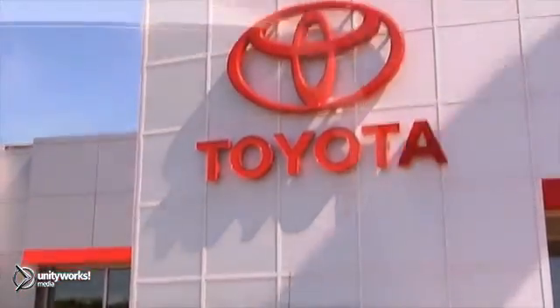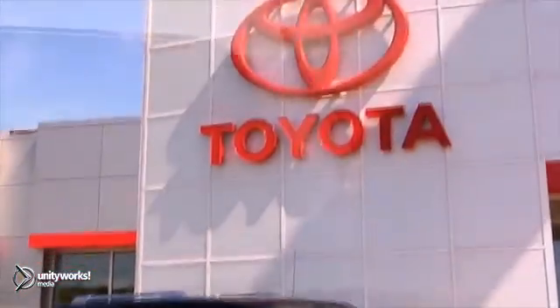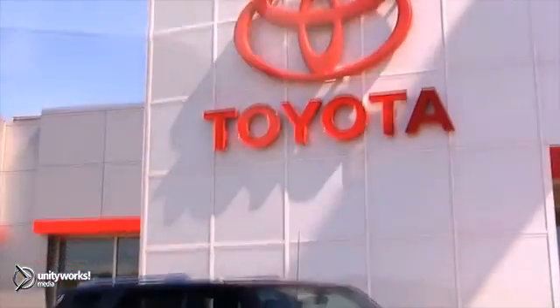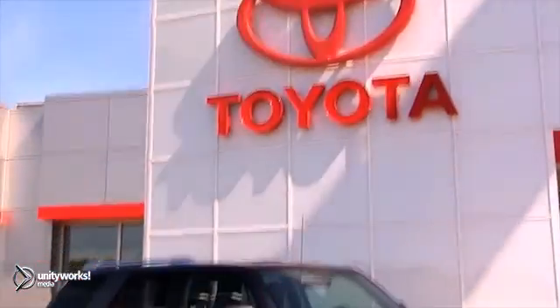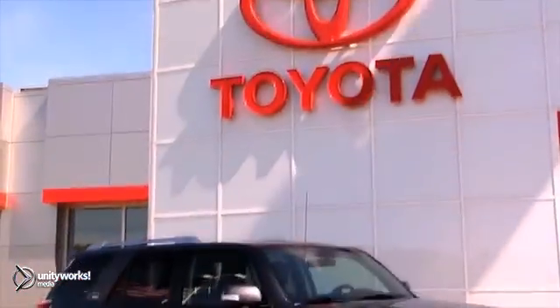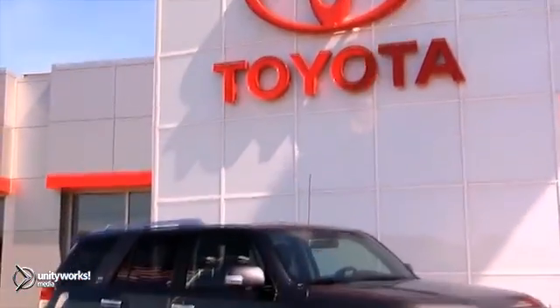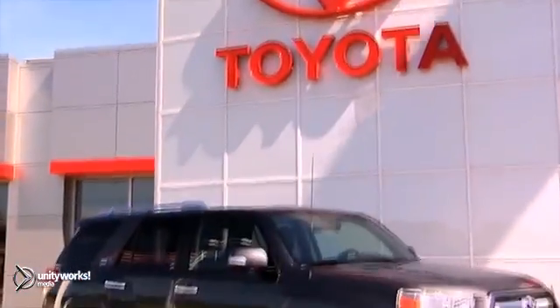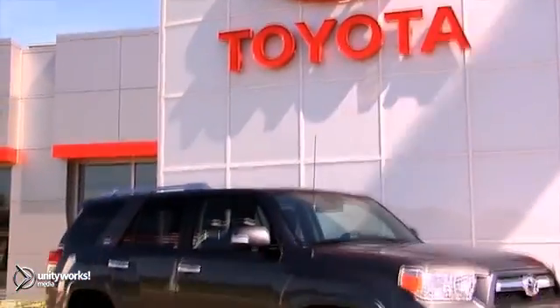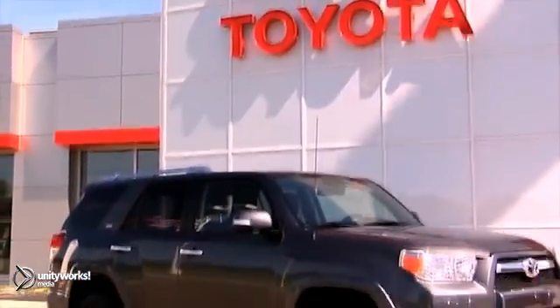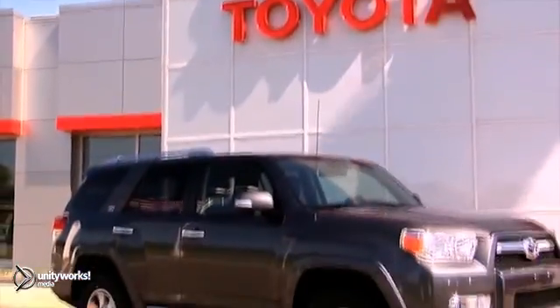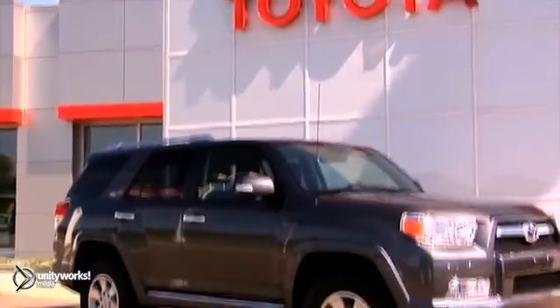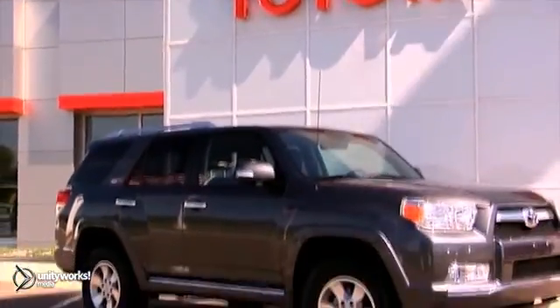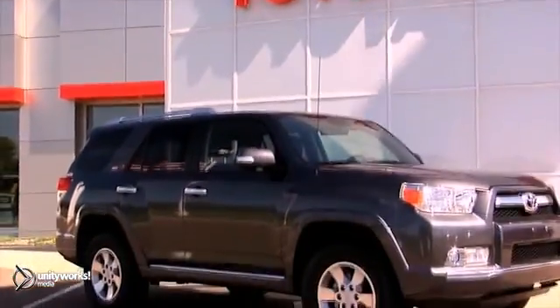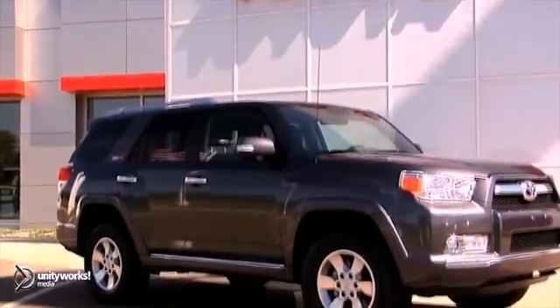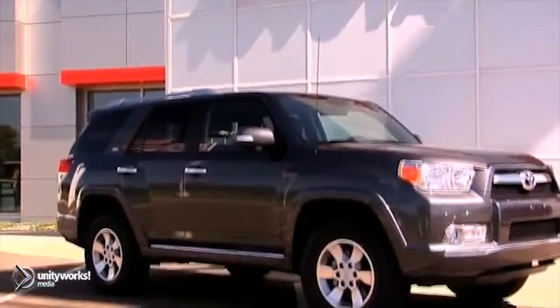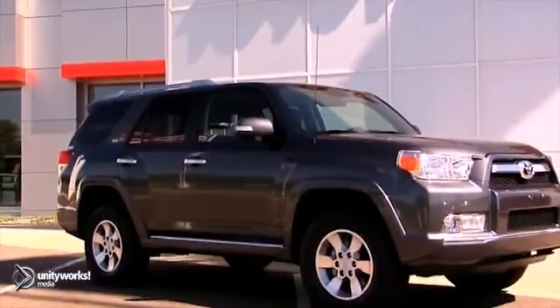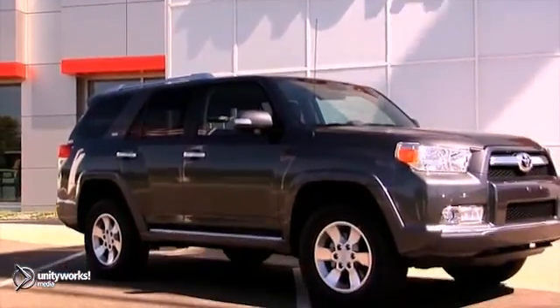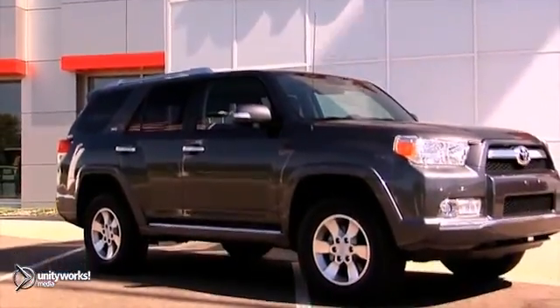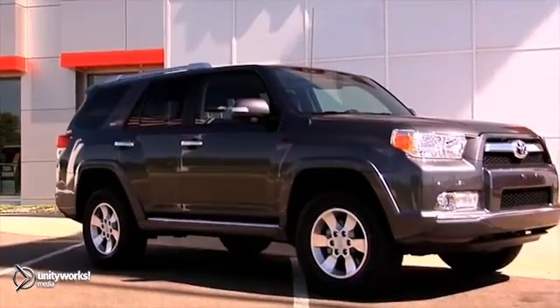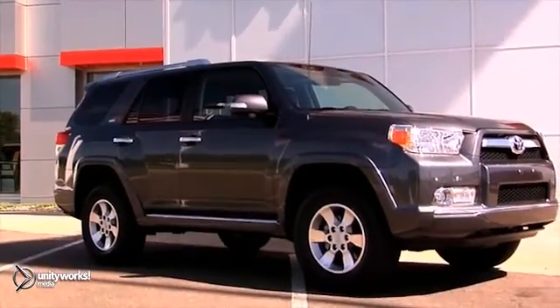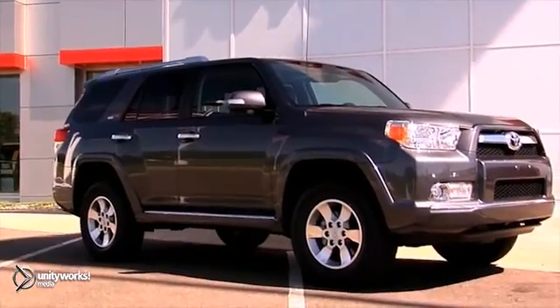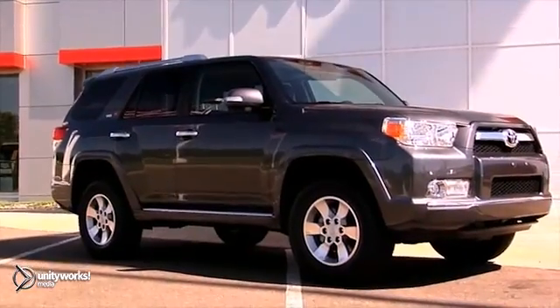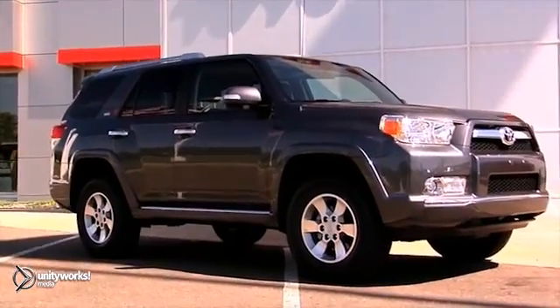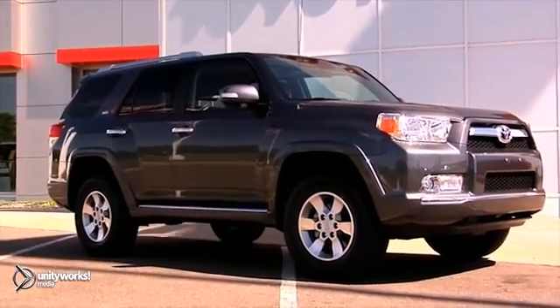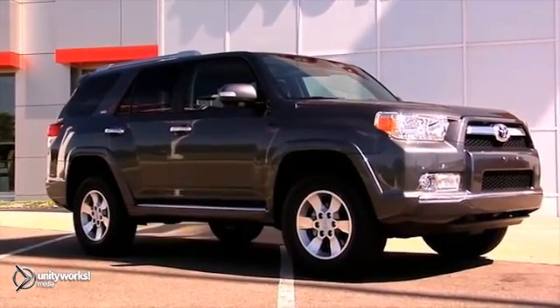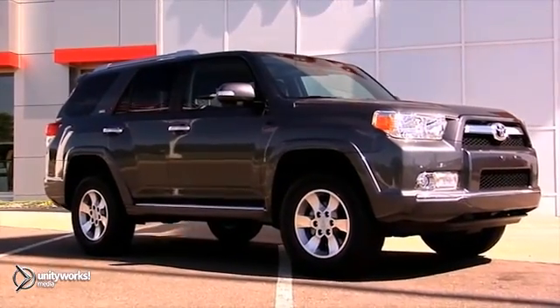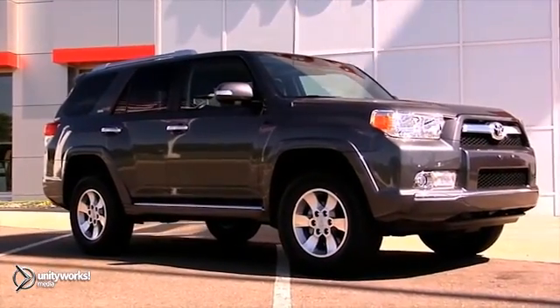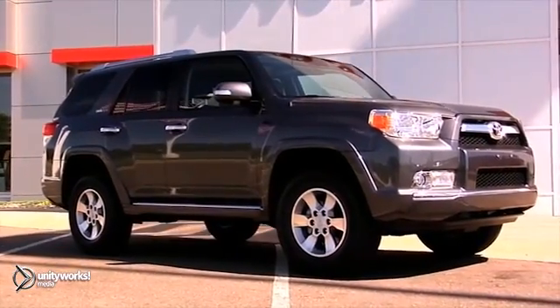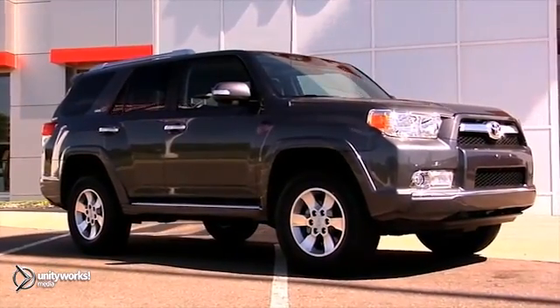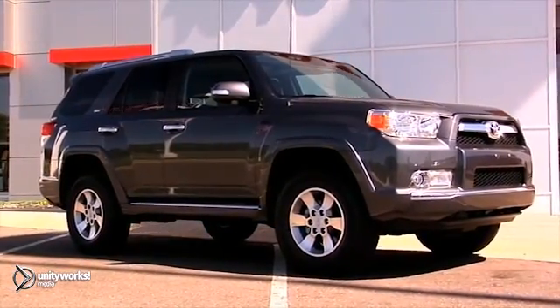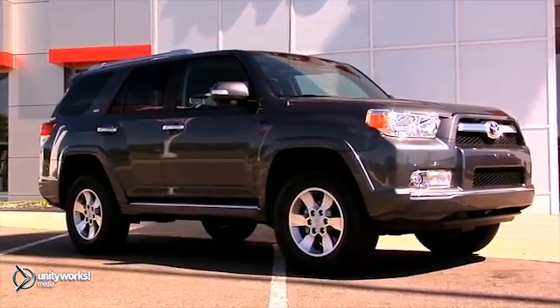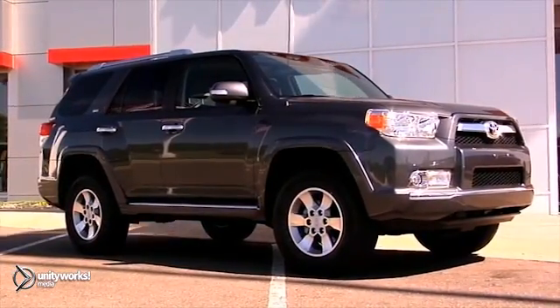The 2013 Toyota 4Runner. Off-road capability for an enhanced wilderness experience.